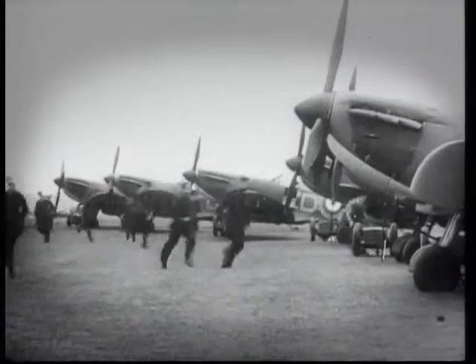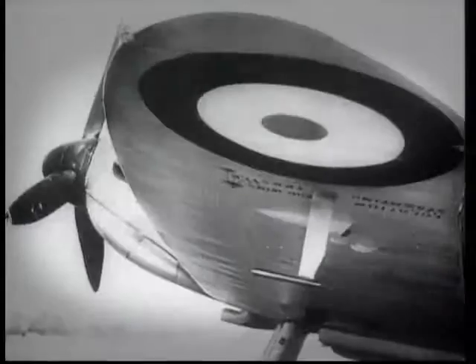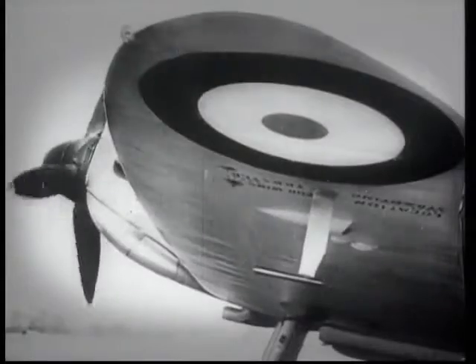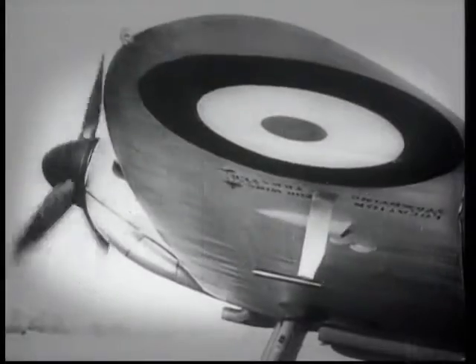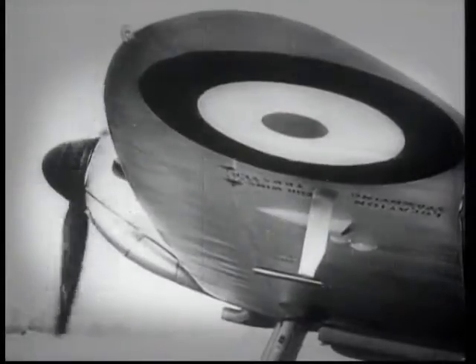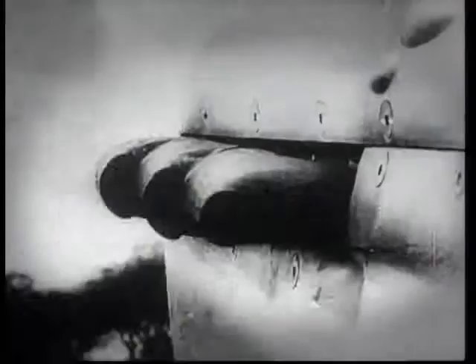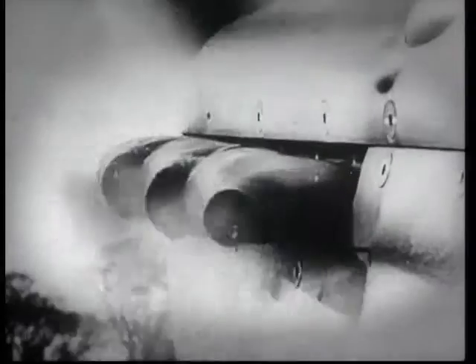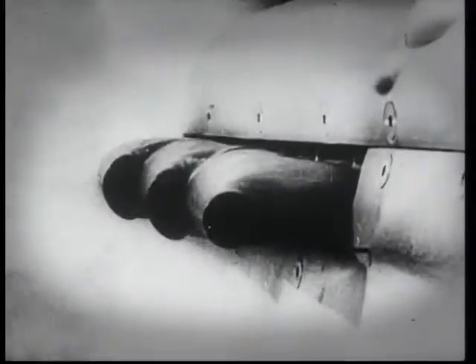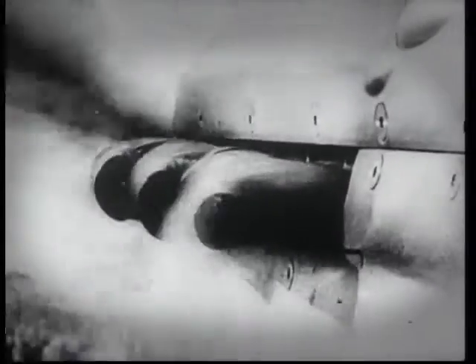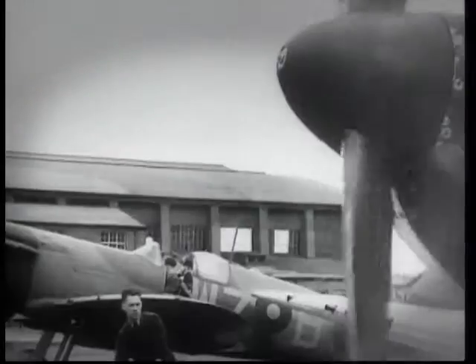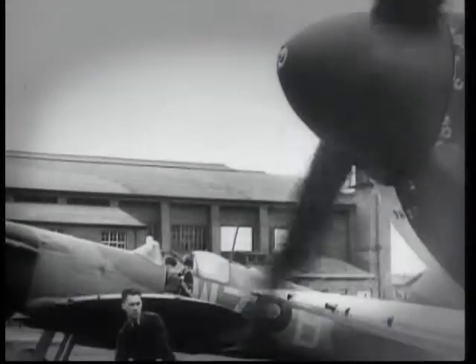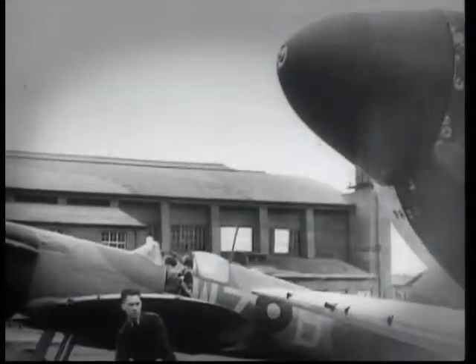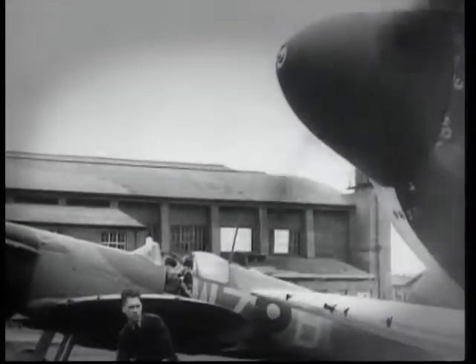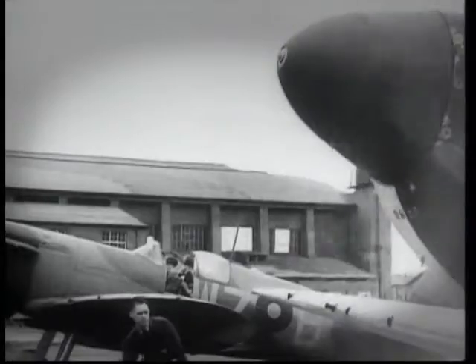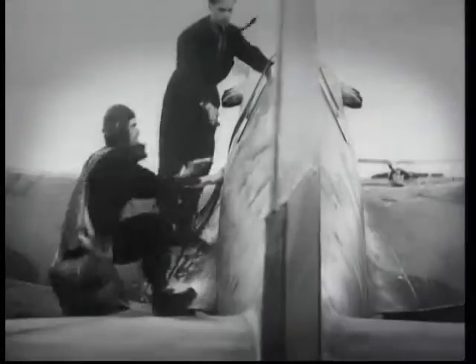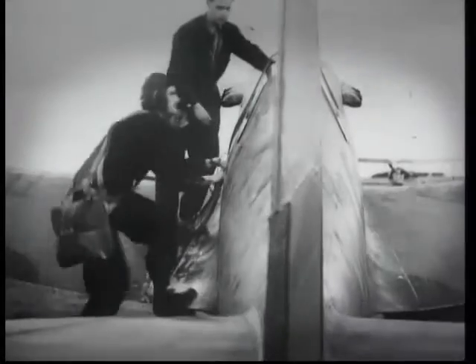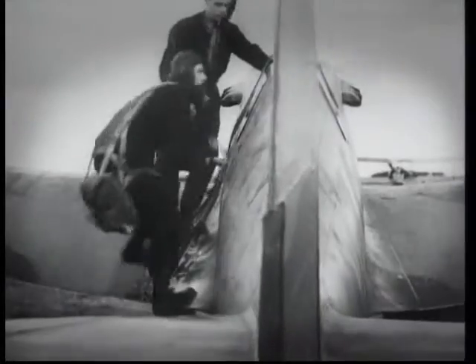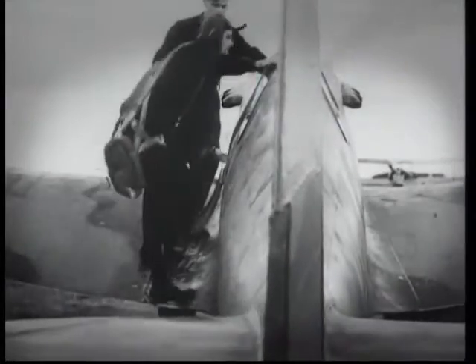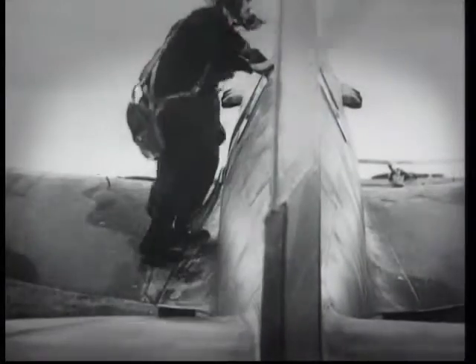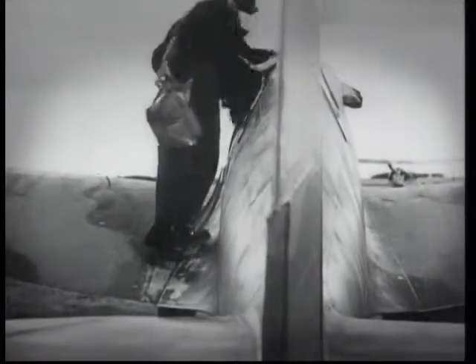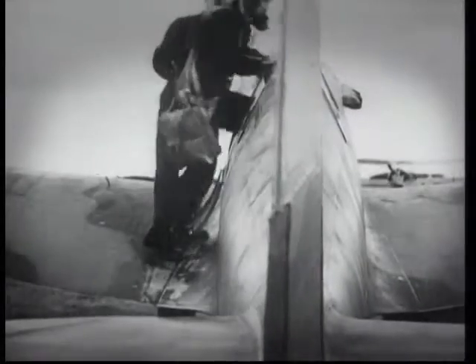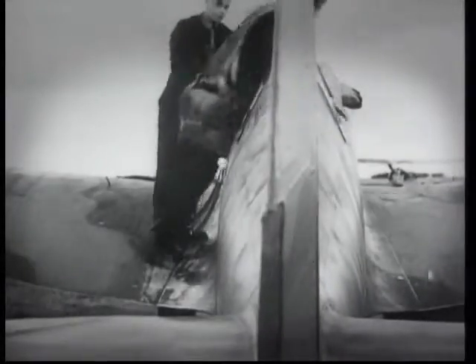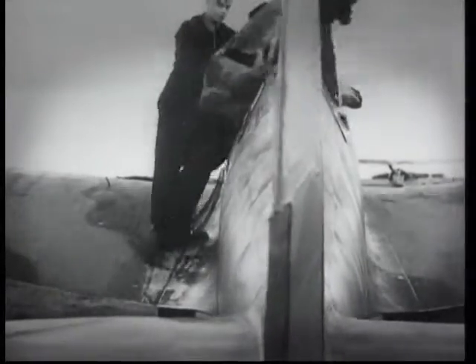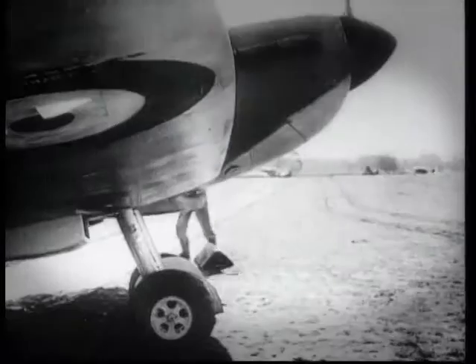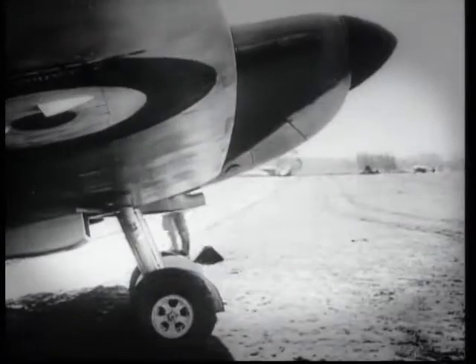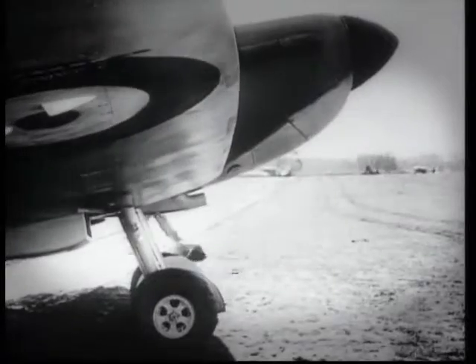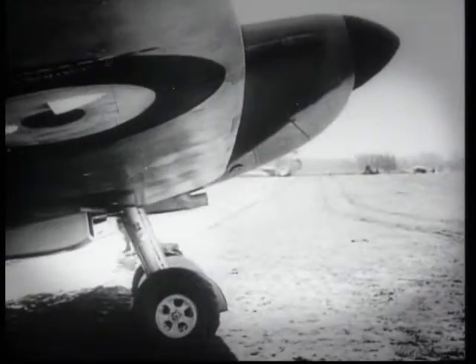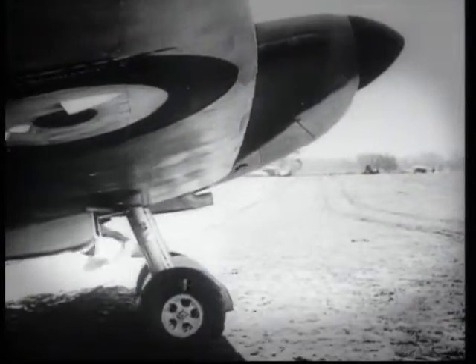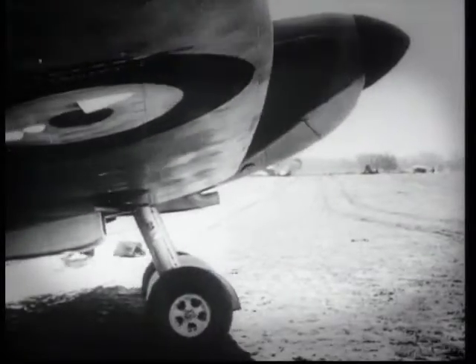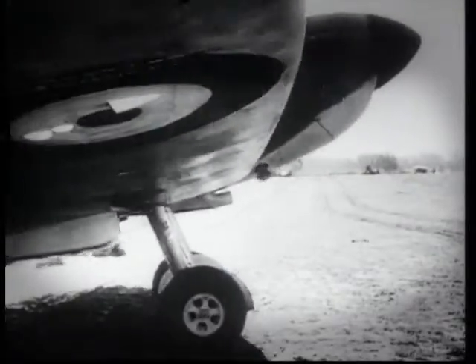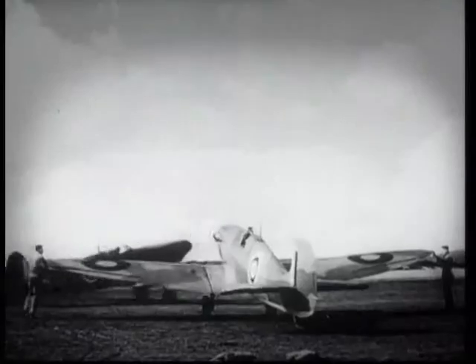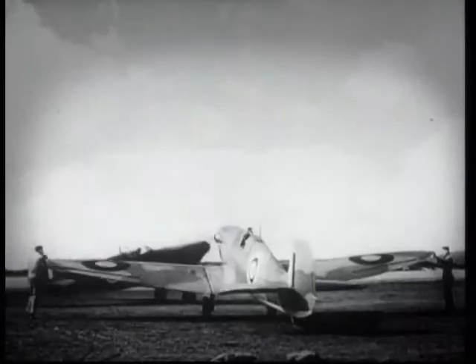At these air show events, it's not only the latest and greatest that's on display. Air shows are ideal venues for honouring veteran aircraft and the storied history behind them.